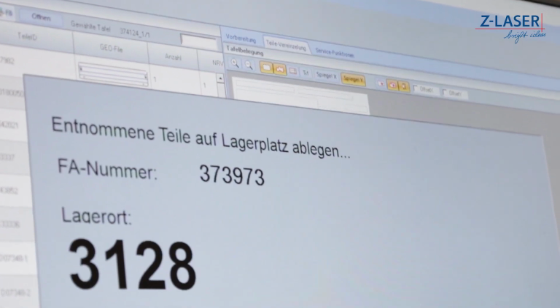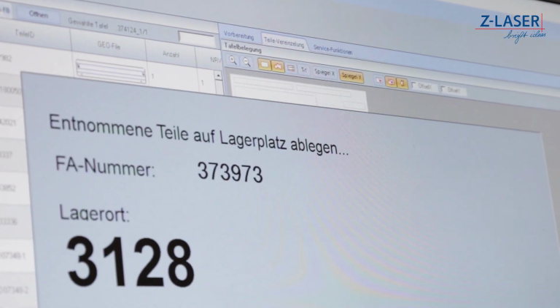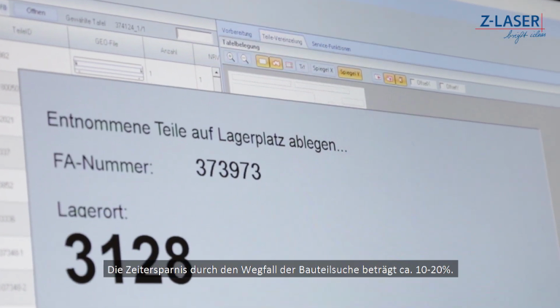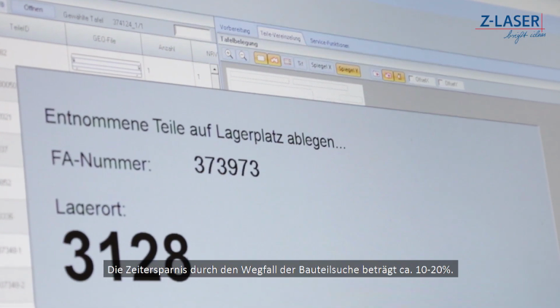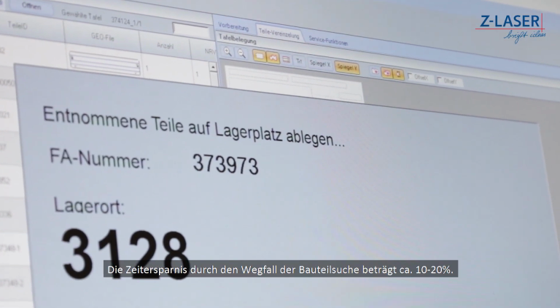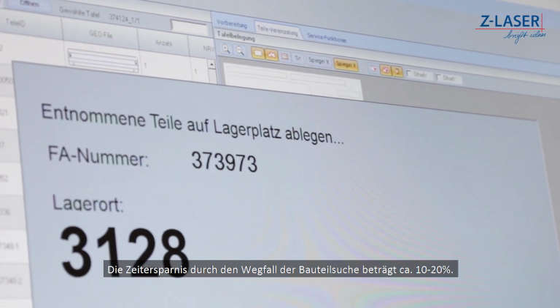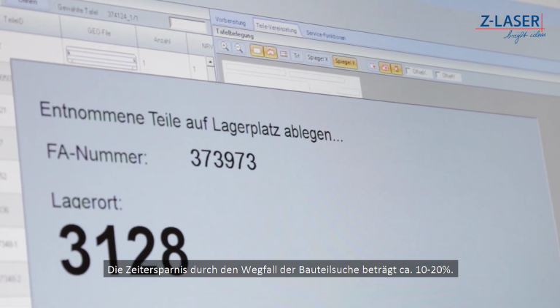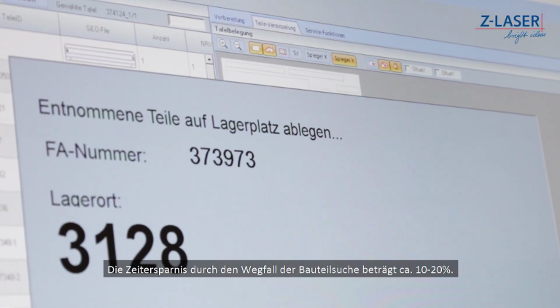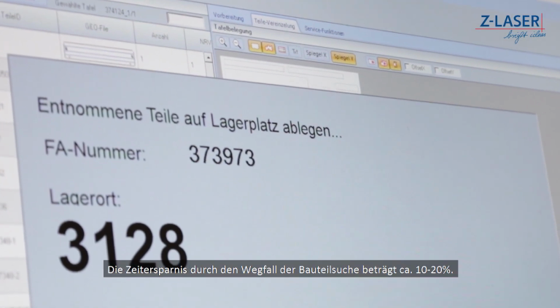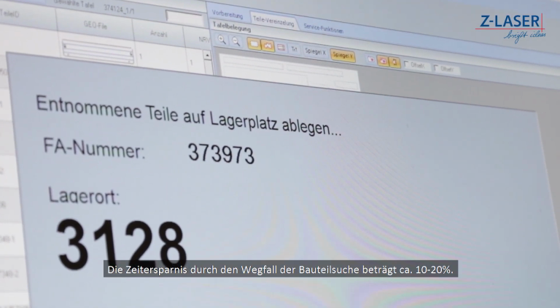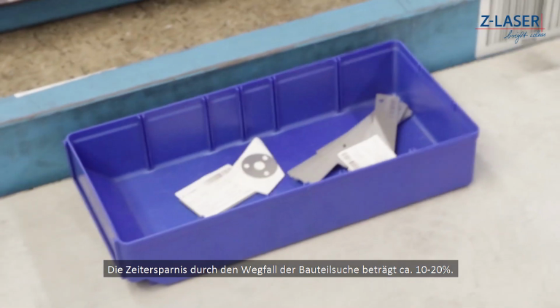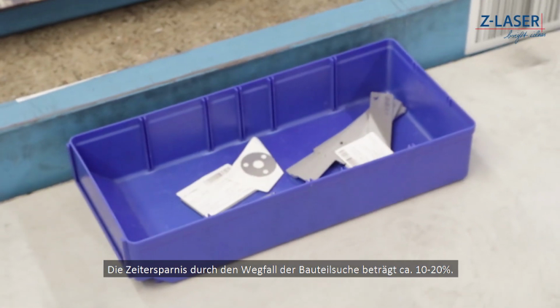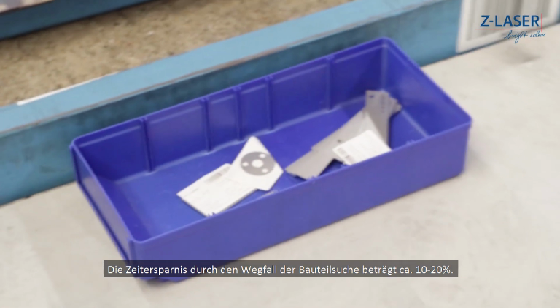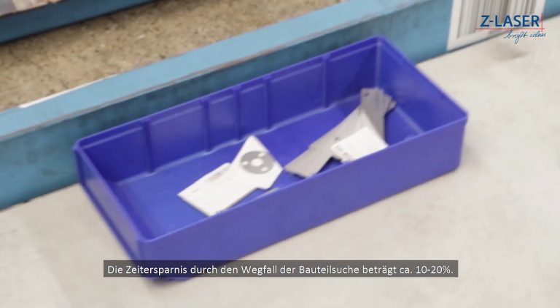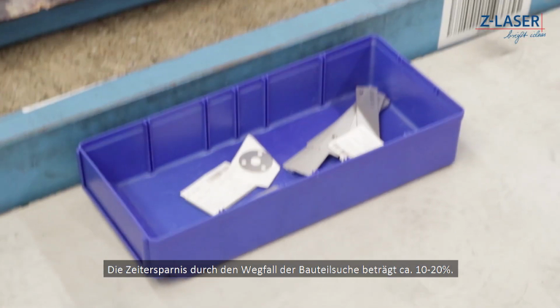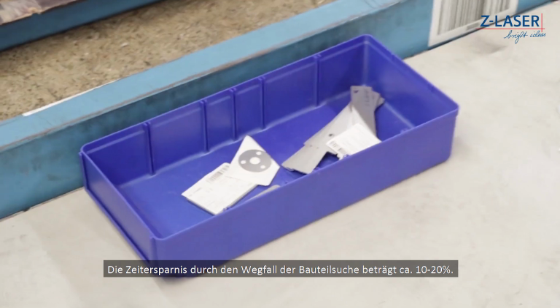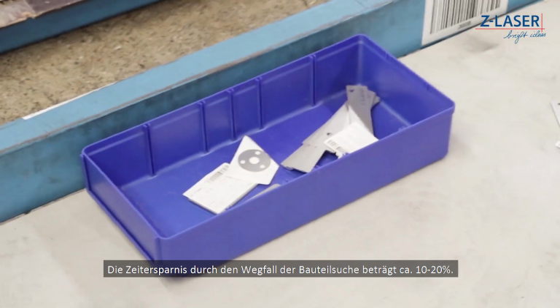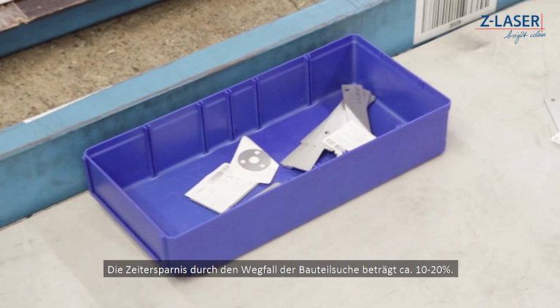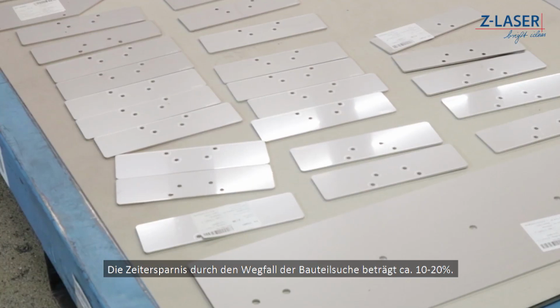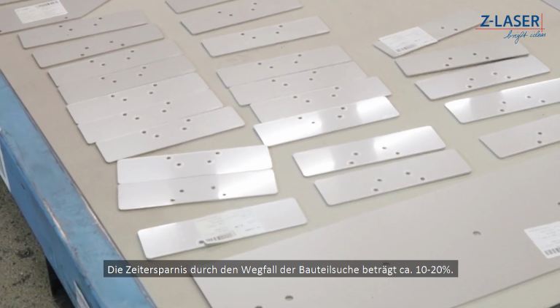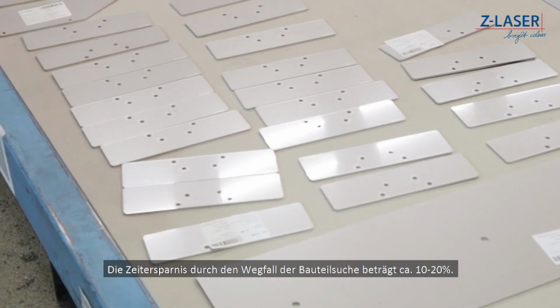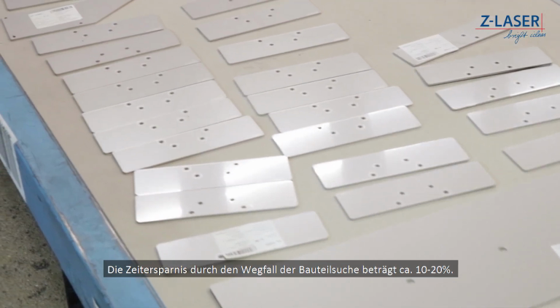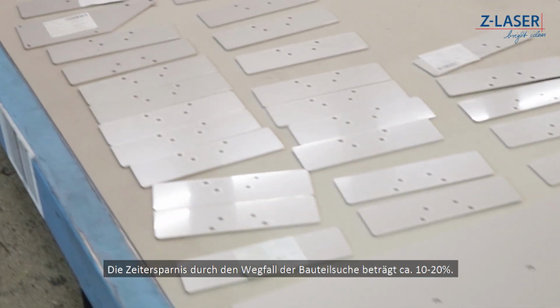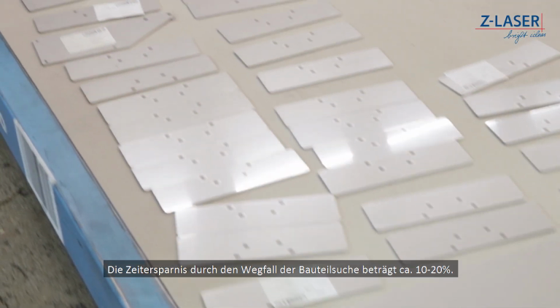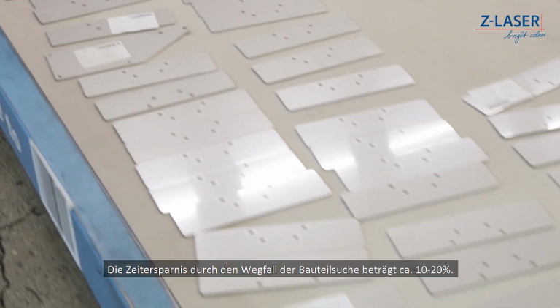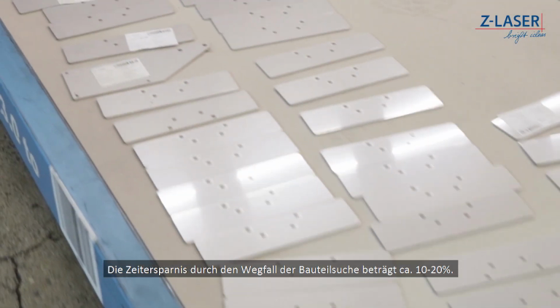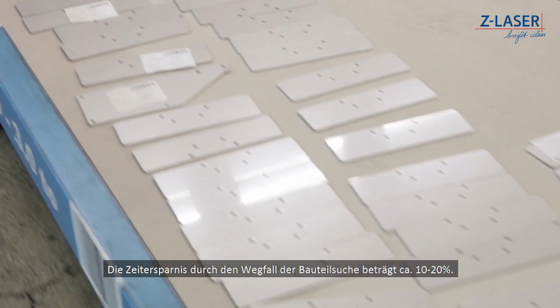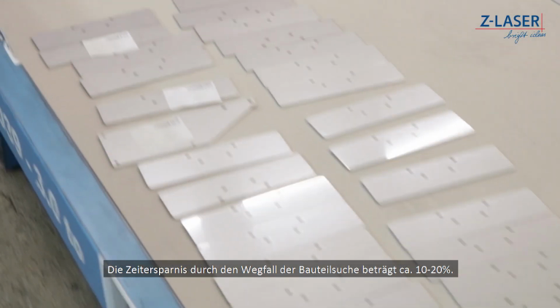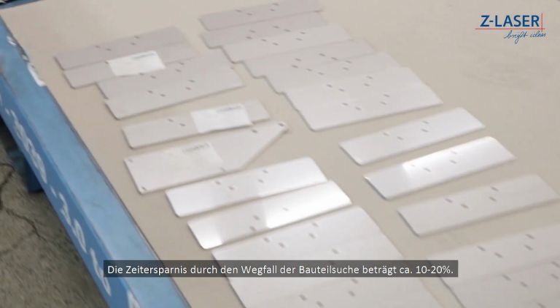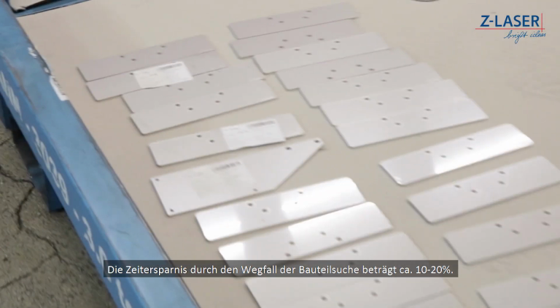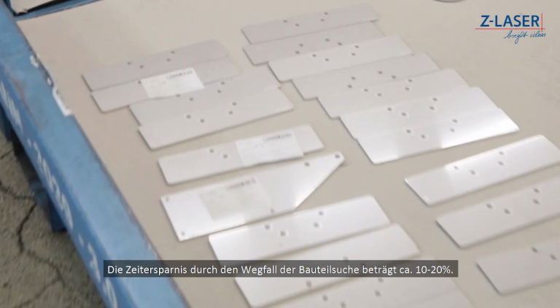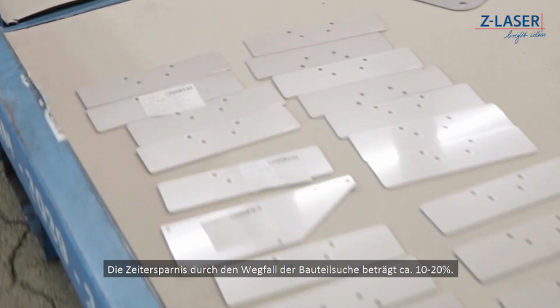The time saving by not searching around for components amounts to approximately 10-20%.